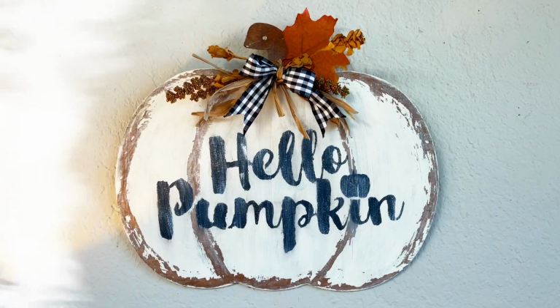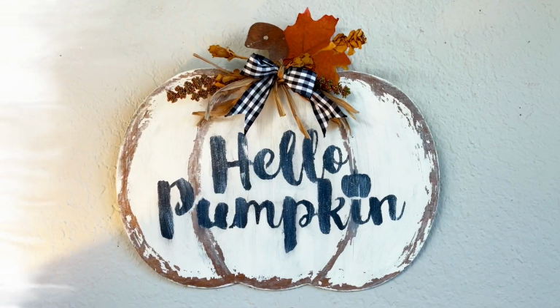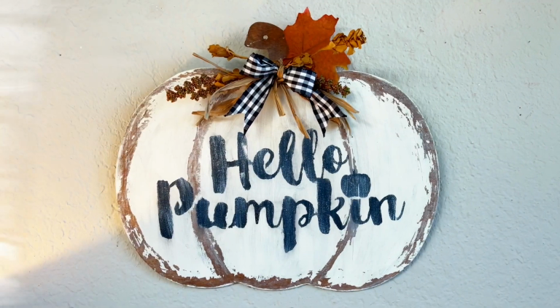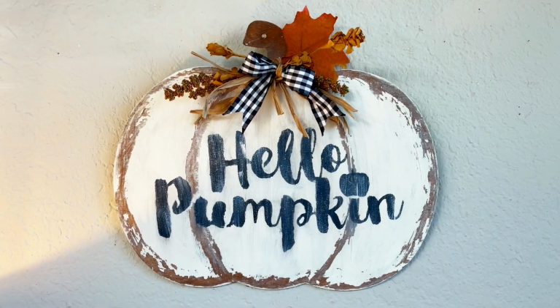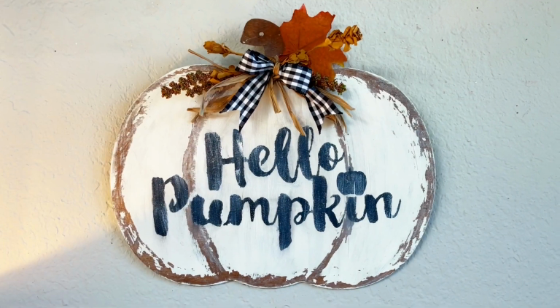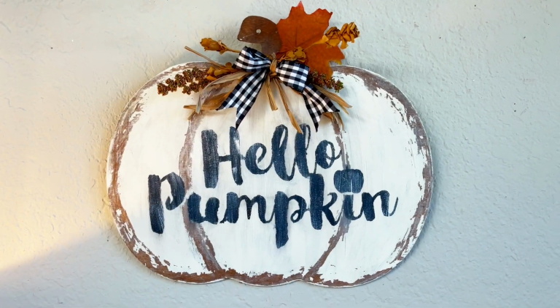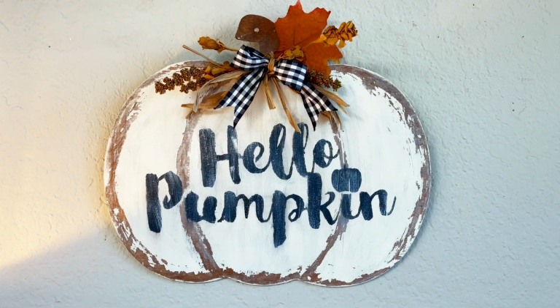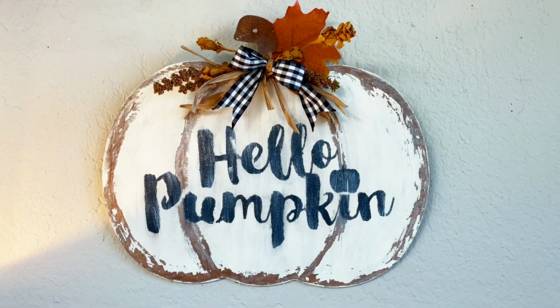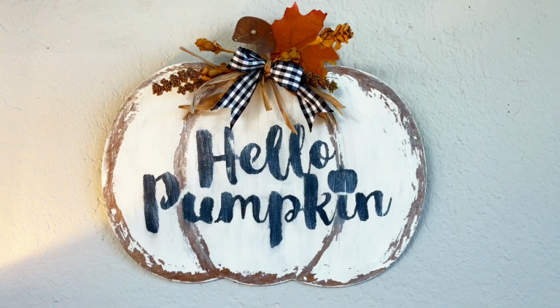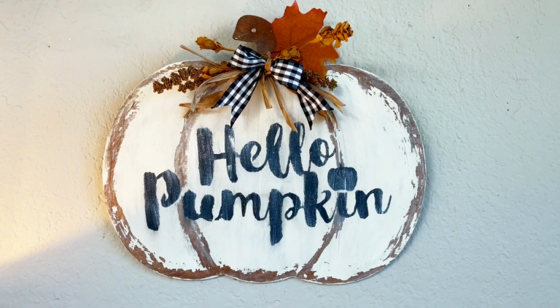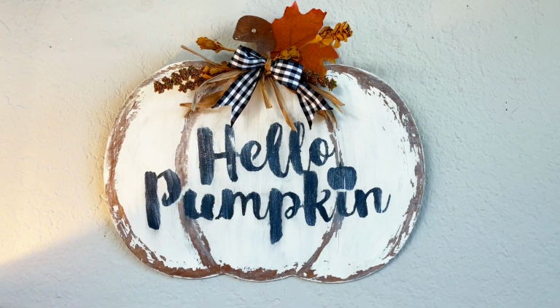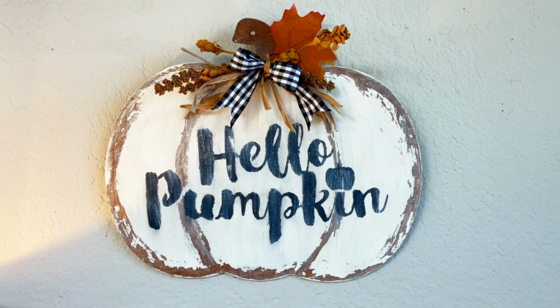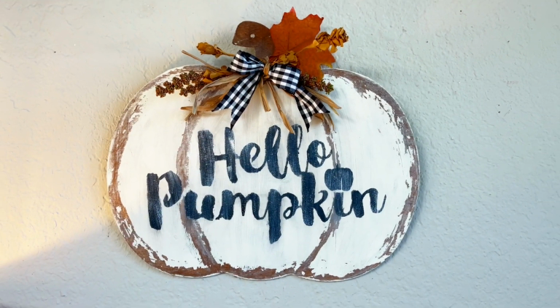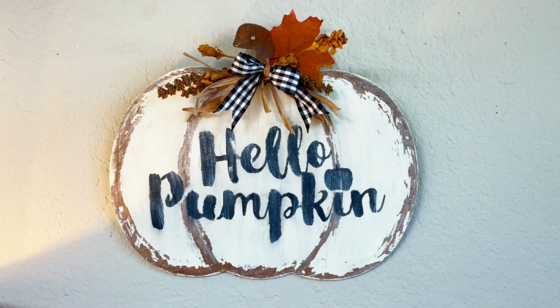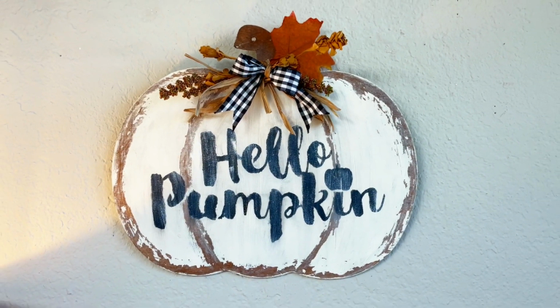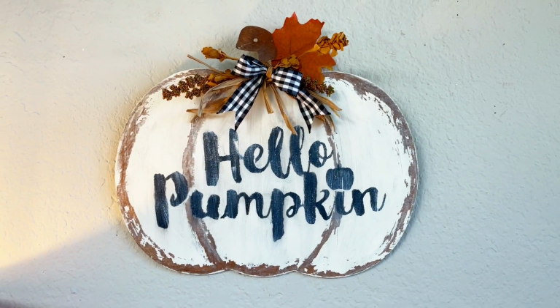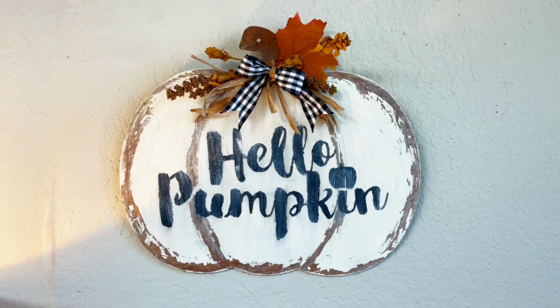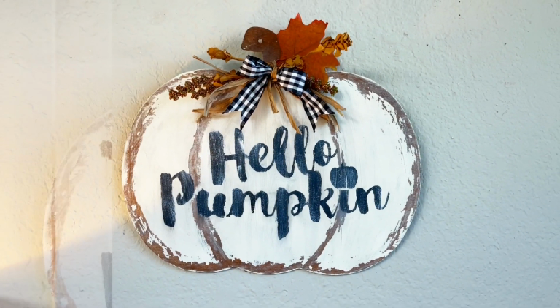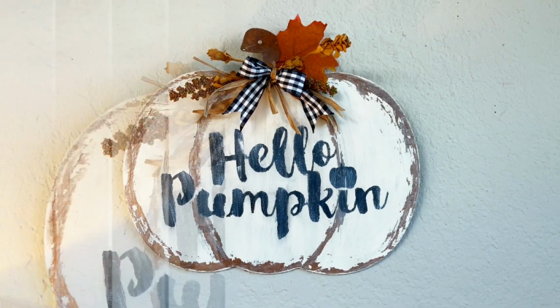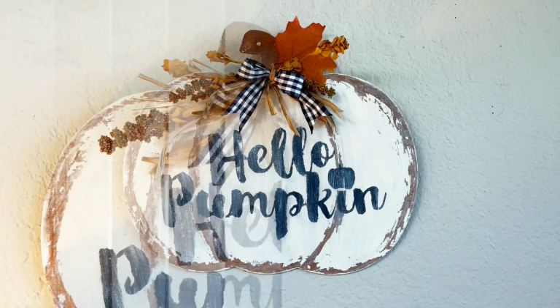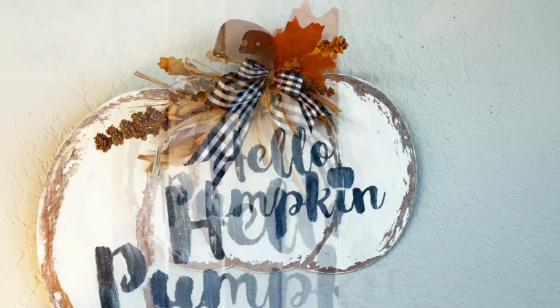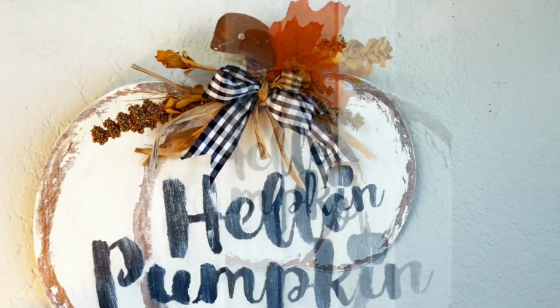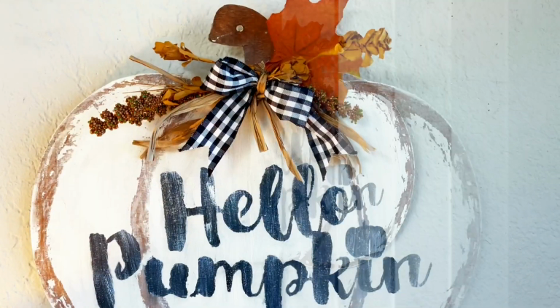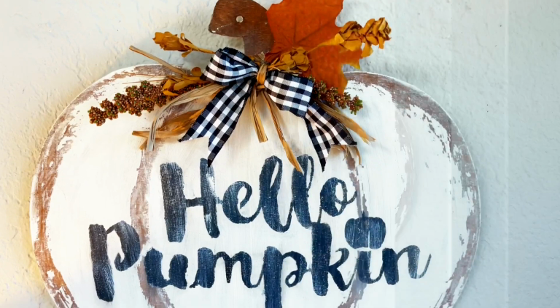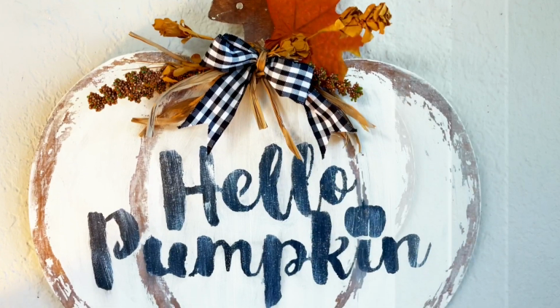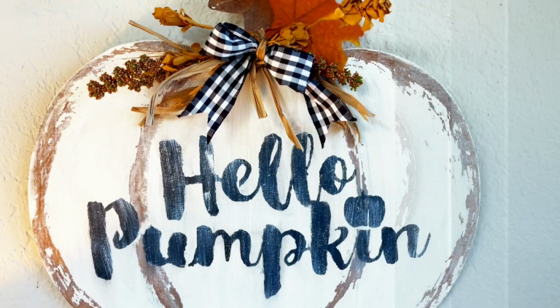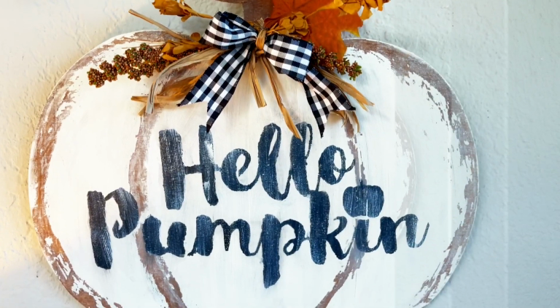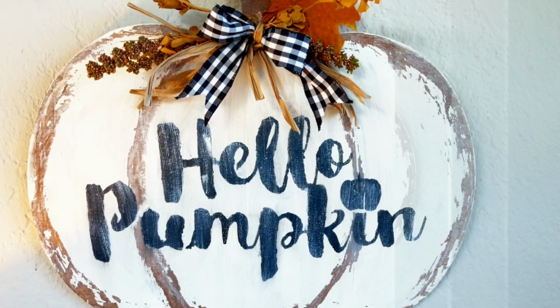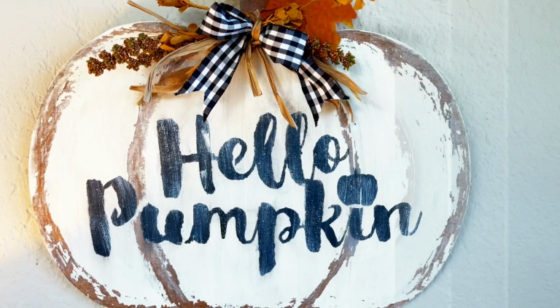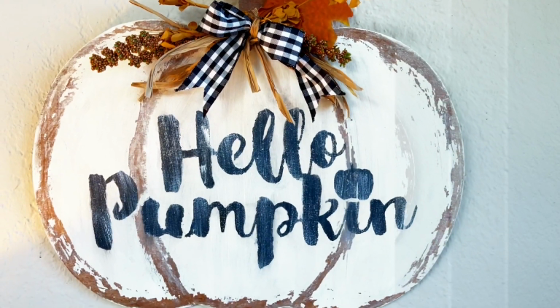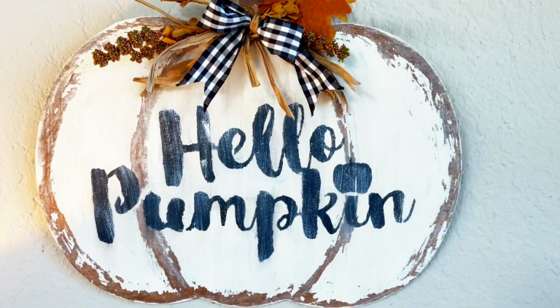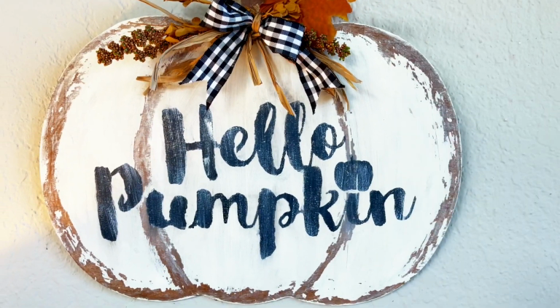And tada — this is how it looks! I really love how rustic it looks. So what do you think of this project?